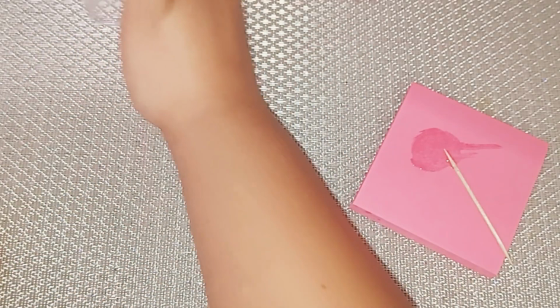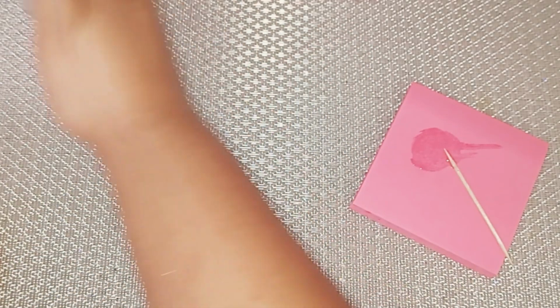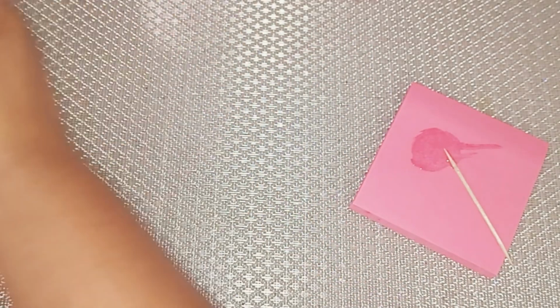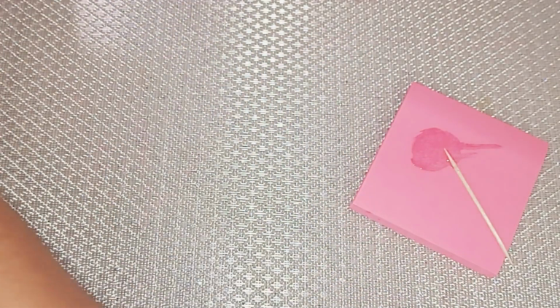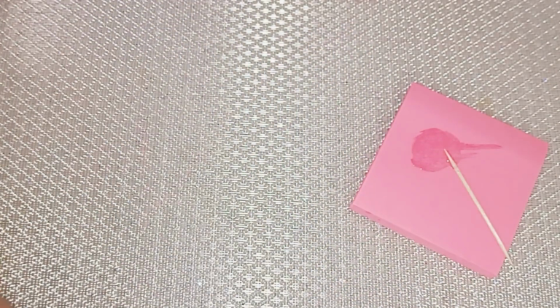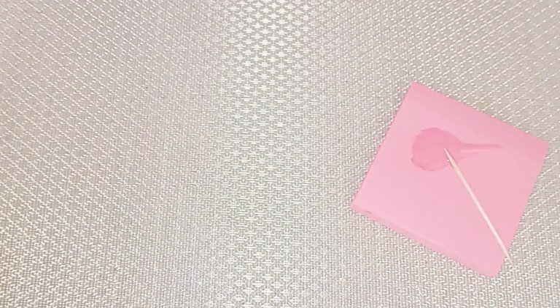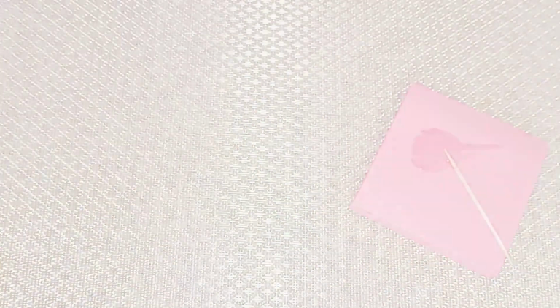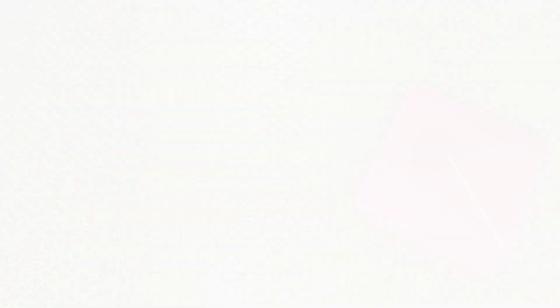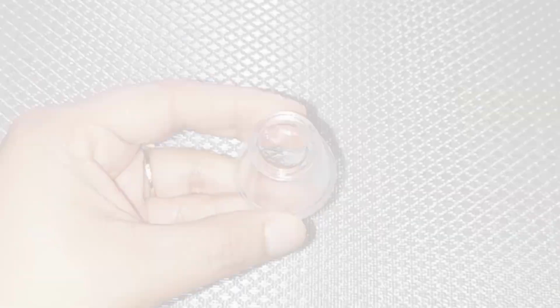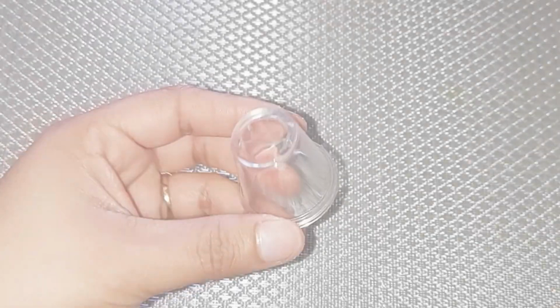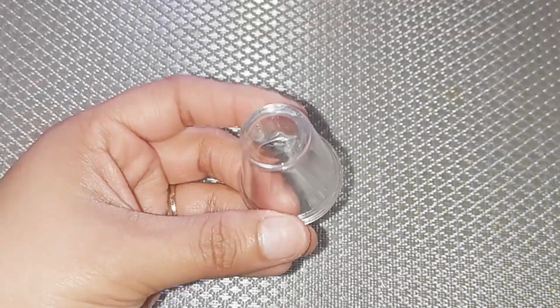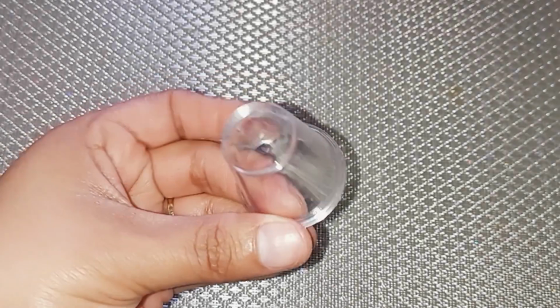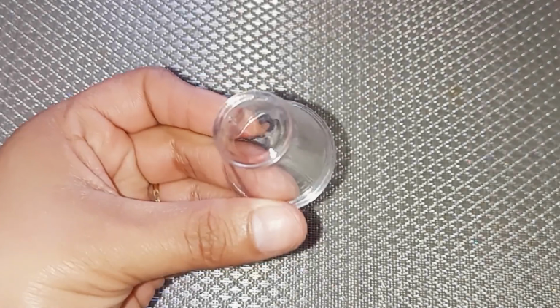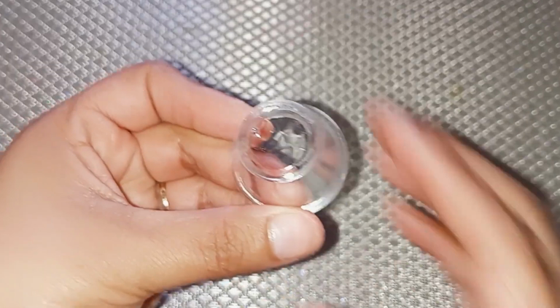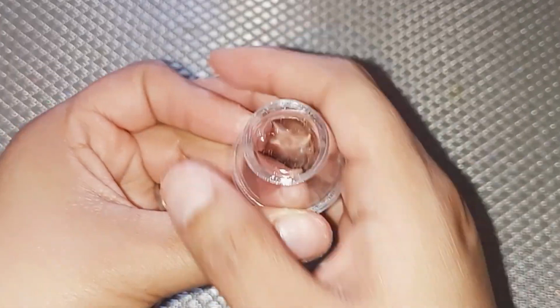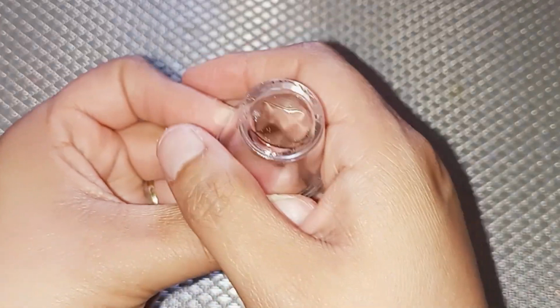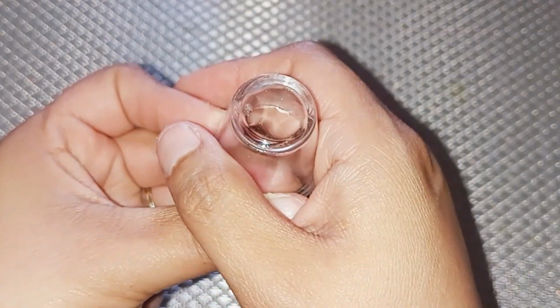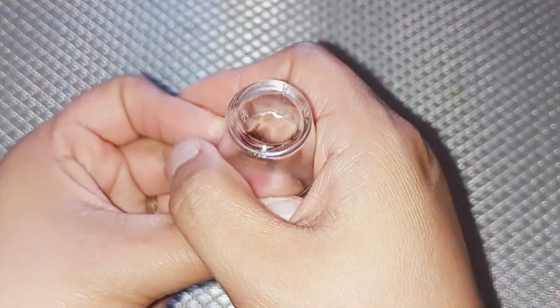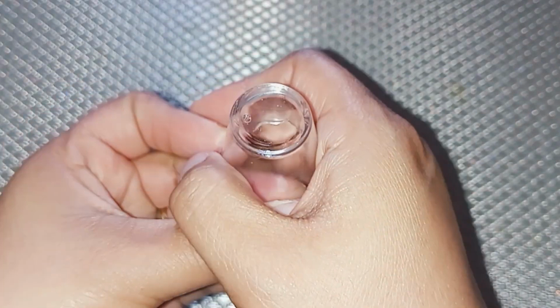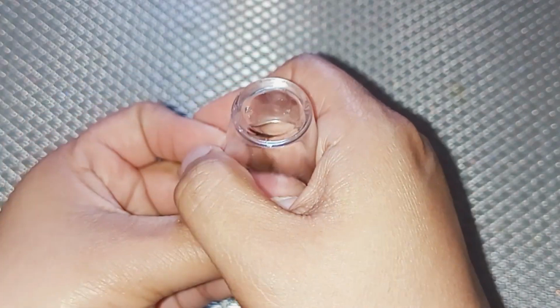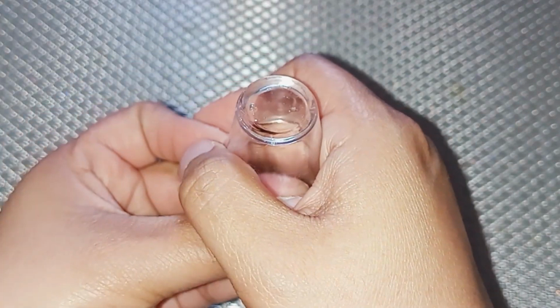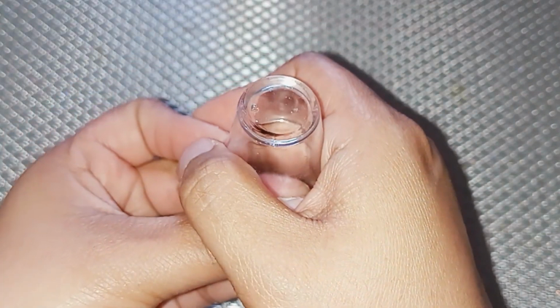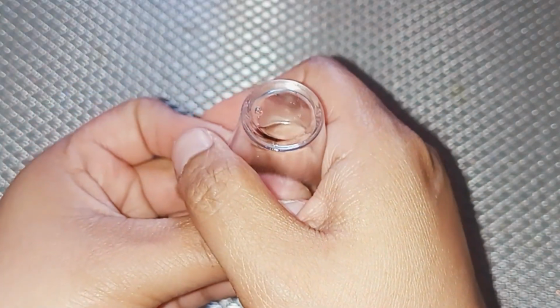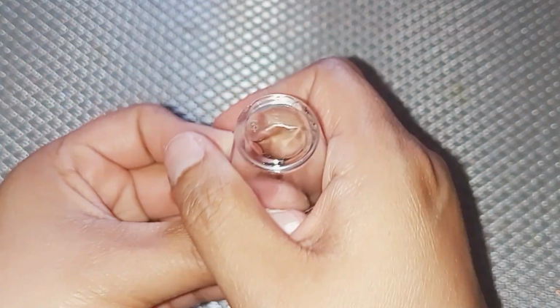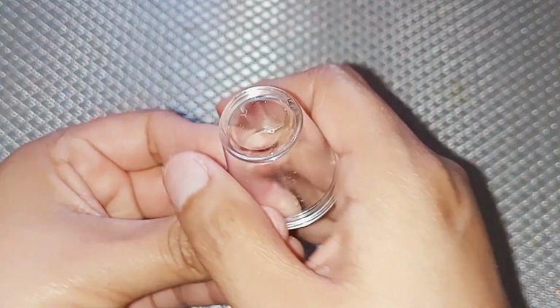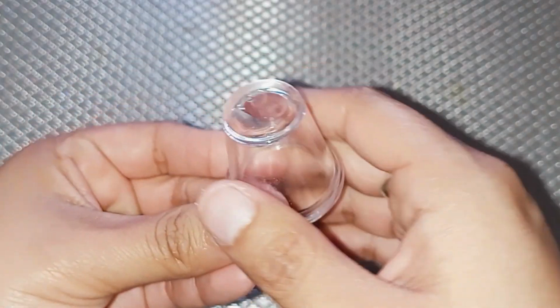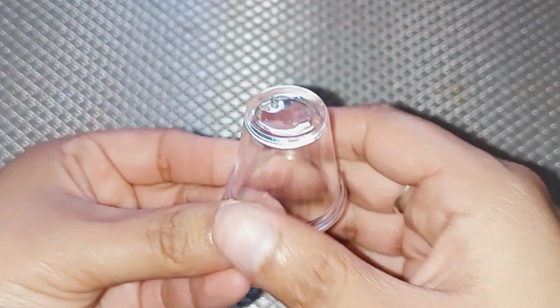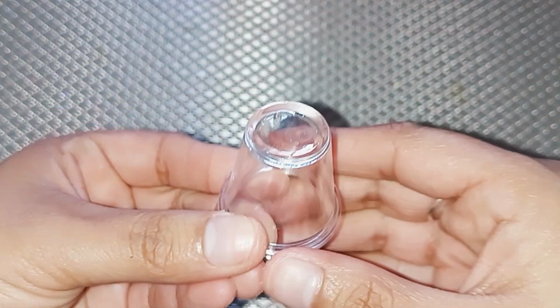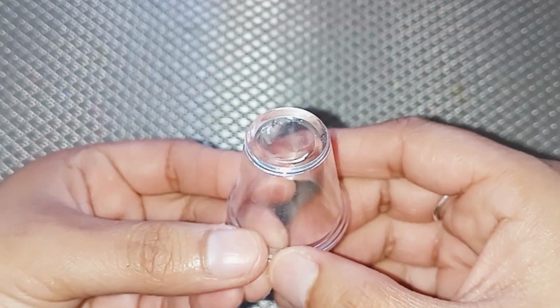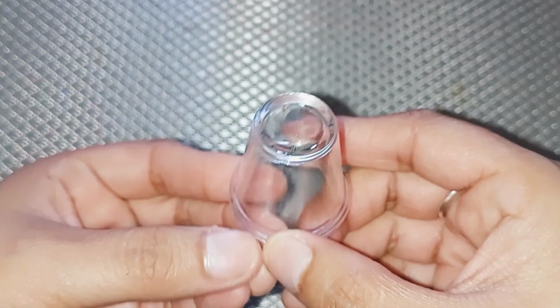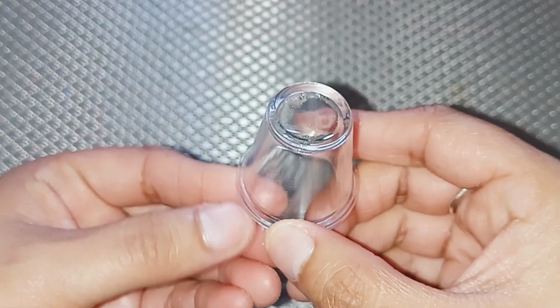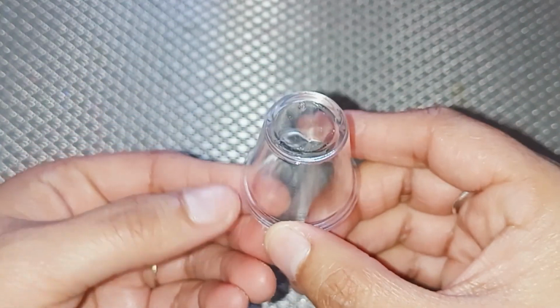After 30 minutes, this is how the bottom of the cup looks. It is completely dry and ready to use.